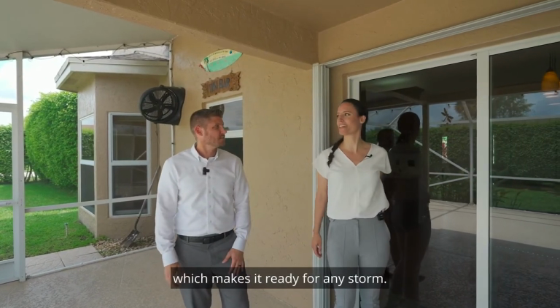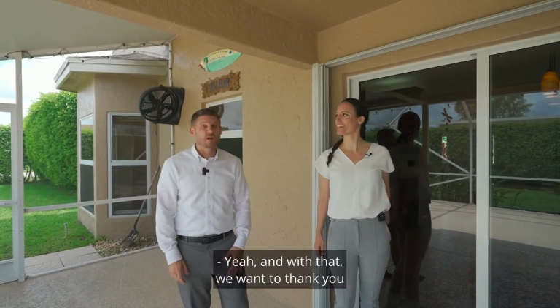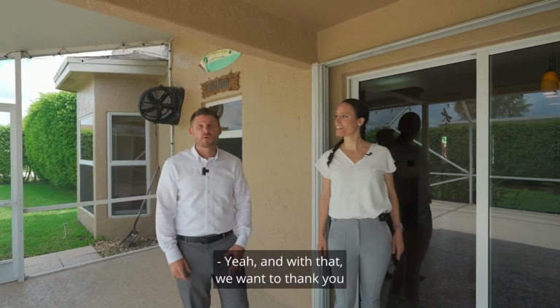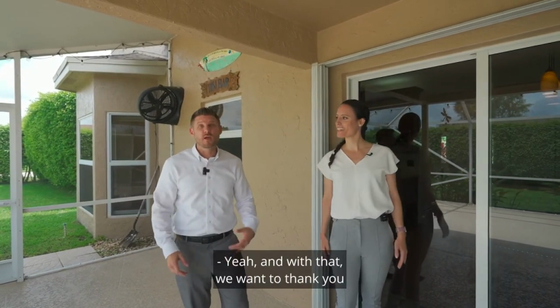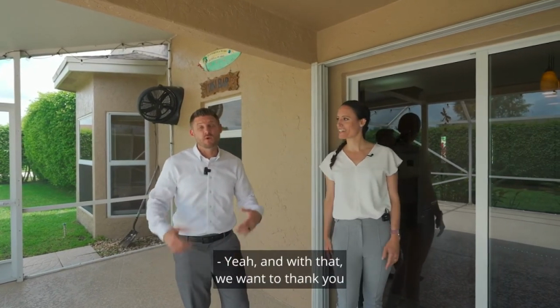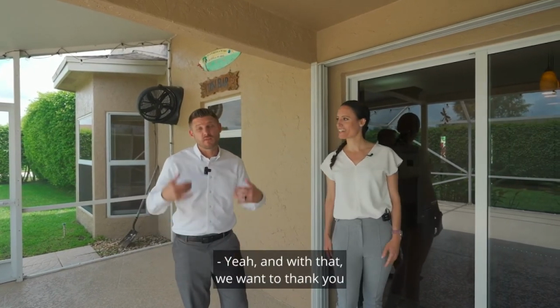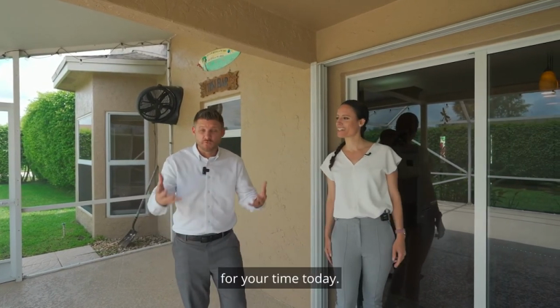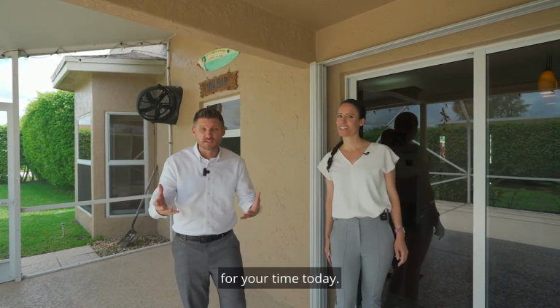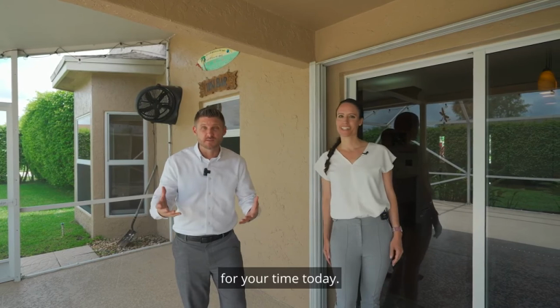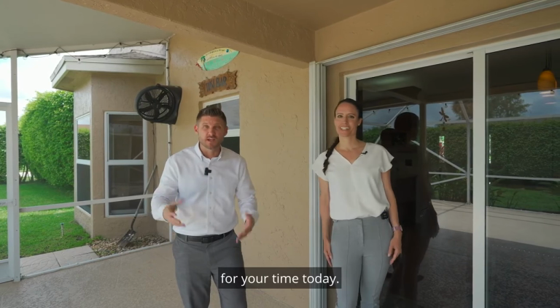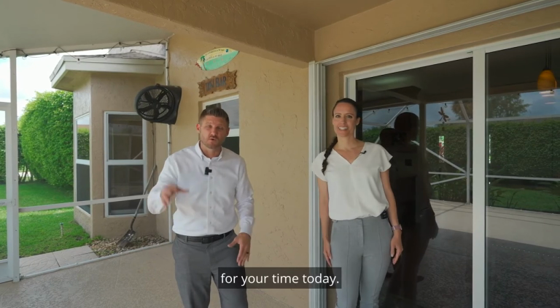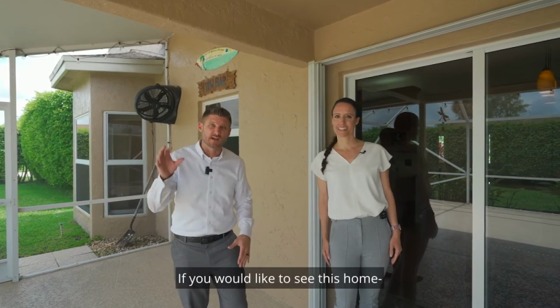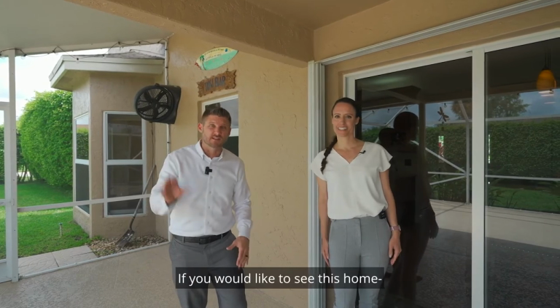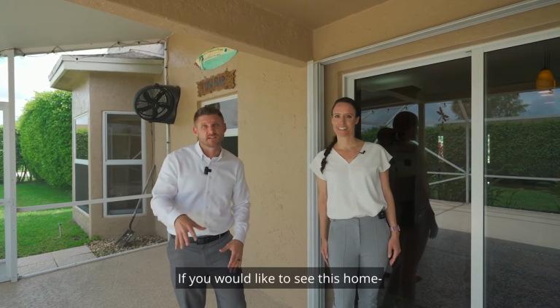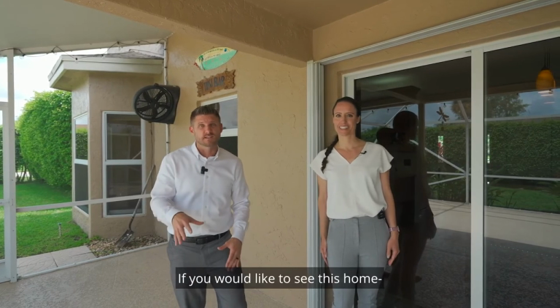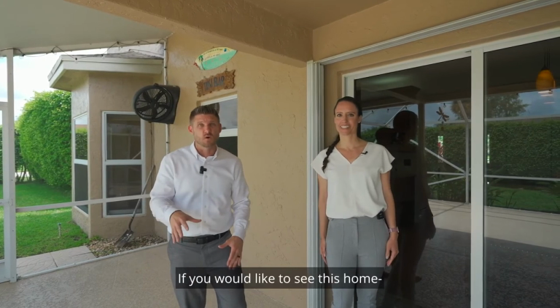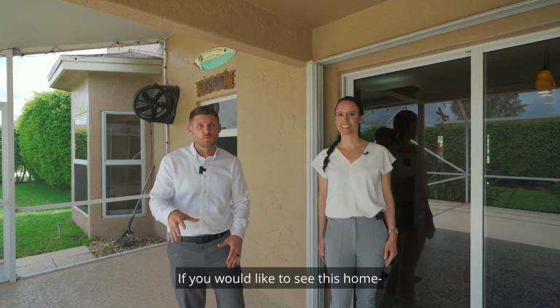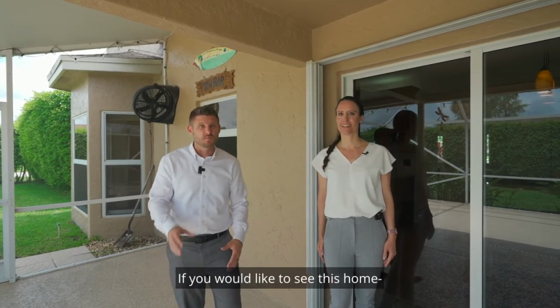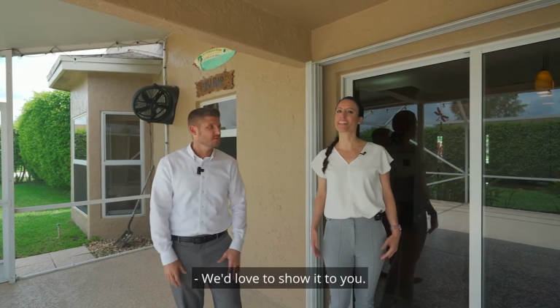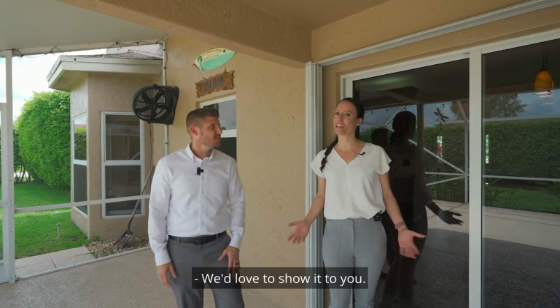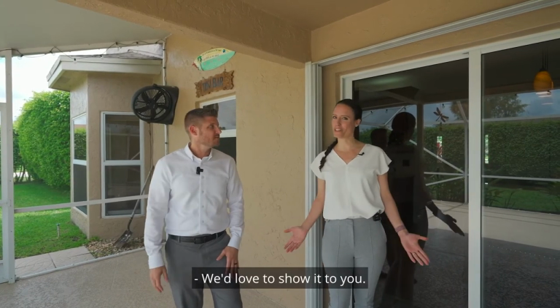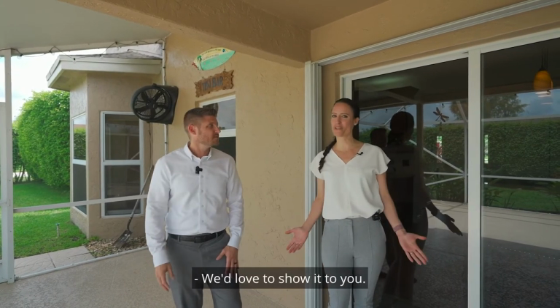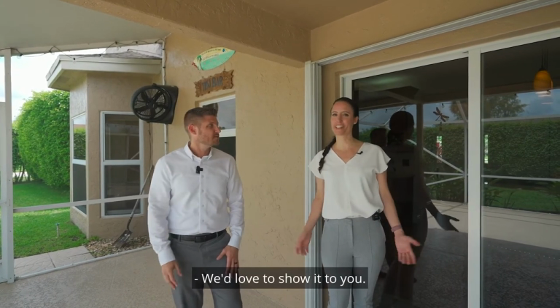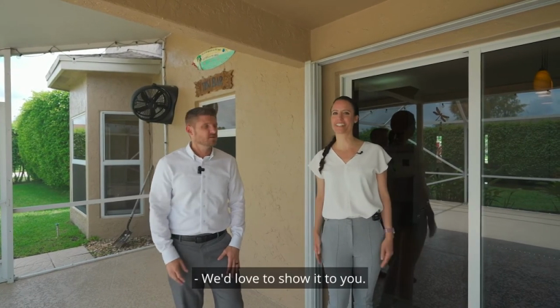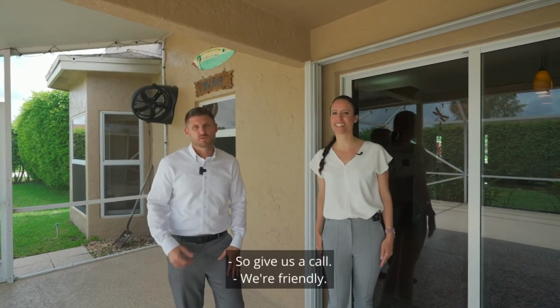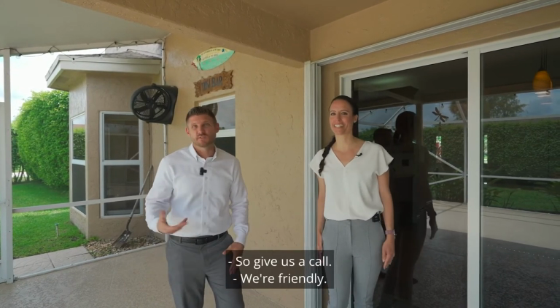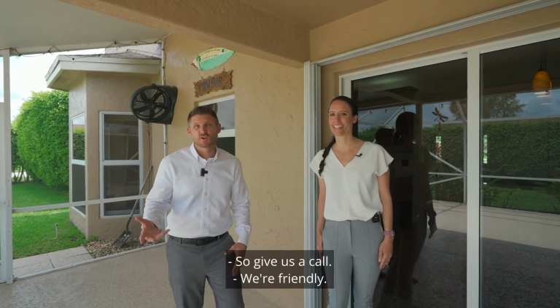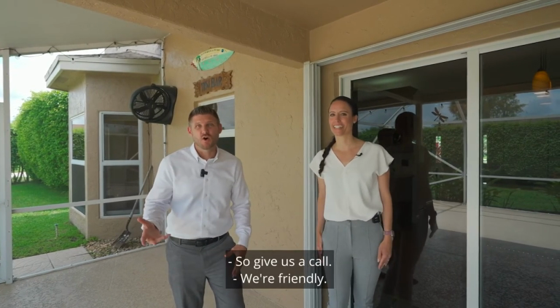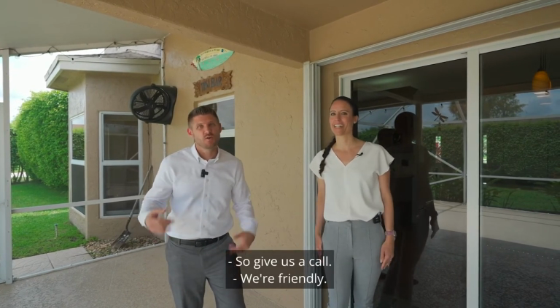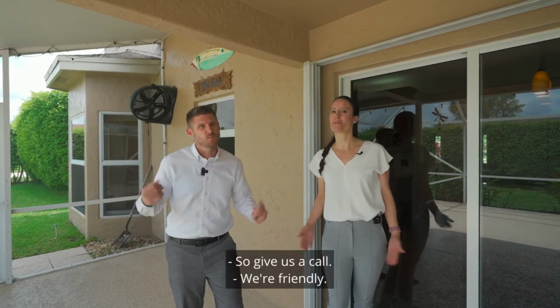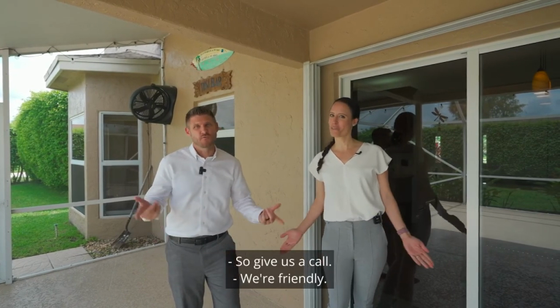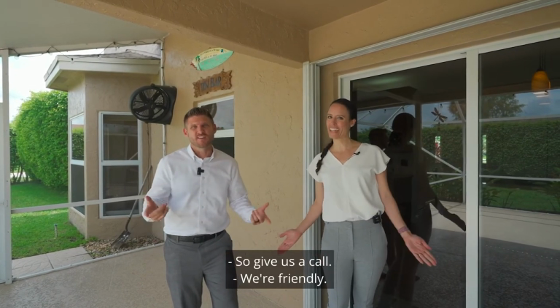With that, we want to thank you for your time today. If you would like to see this home, we'd love to show it to you, so give us a call — we're friendly.